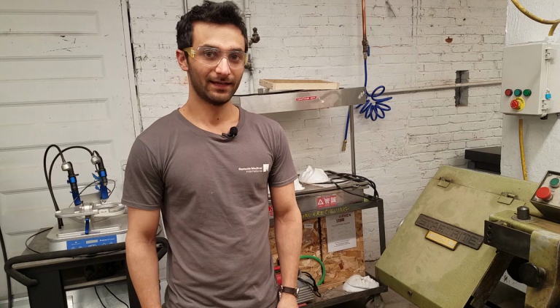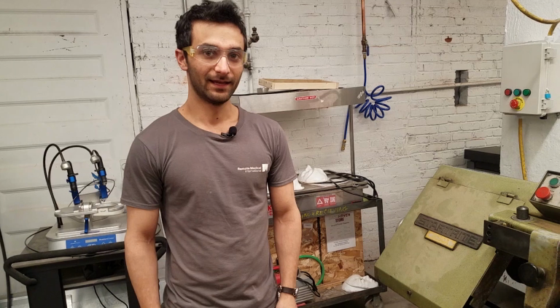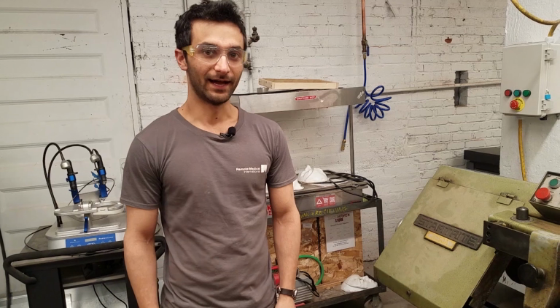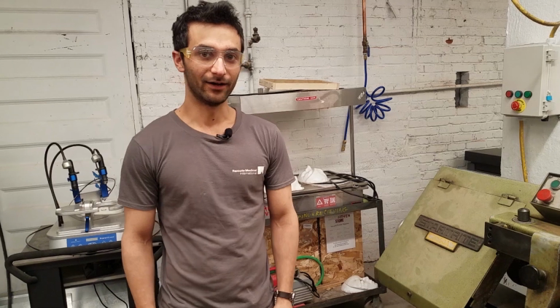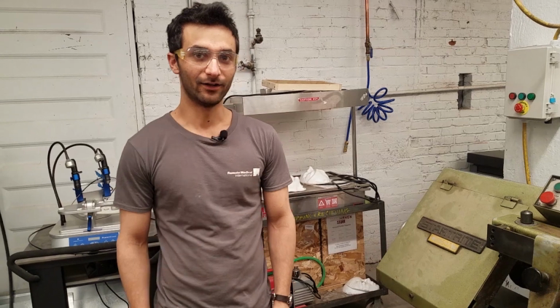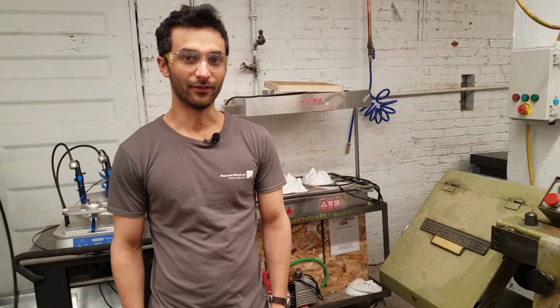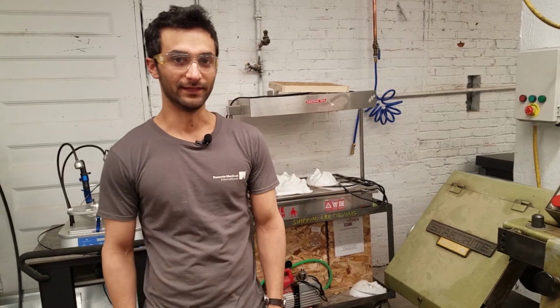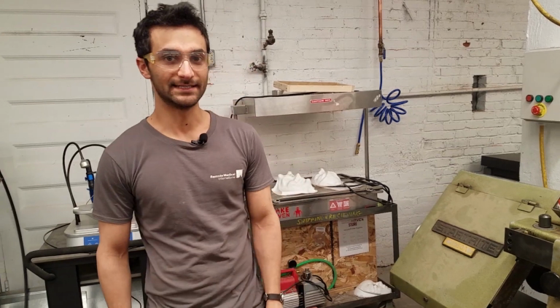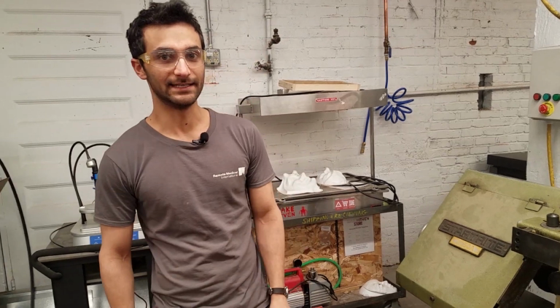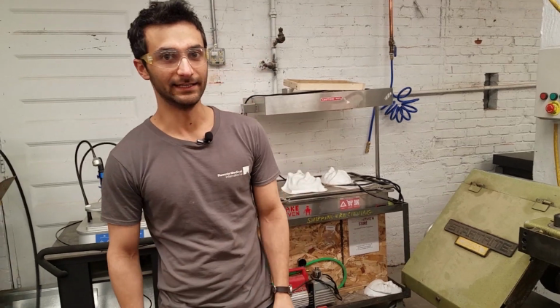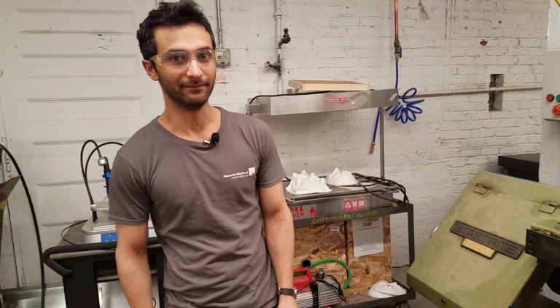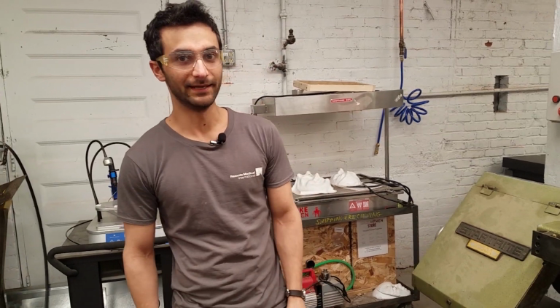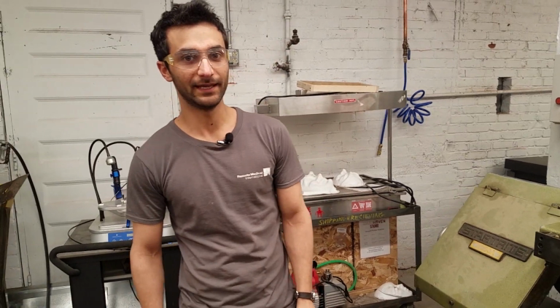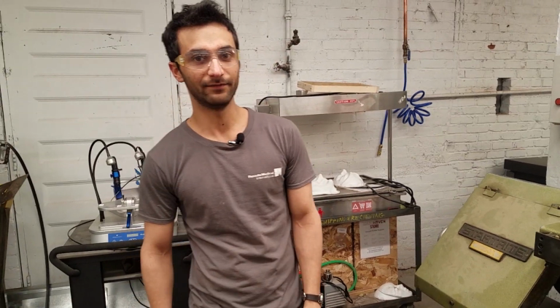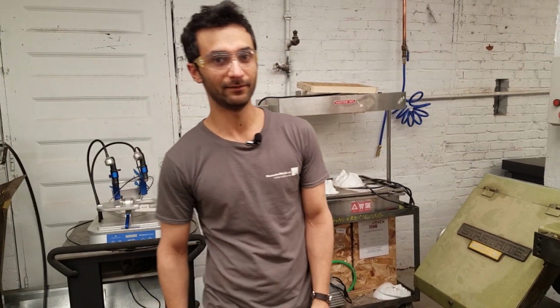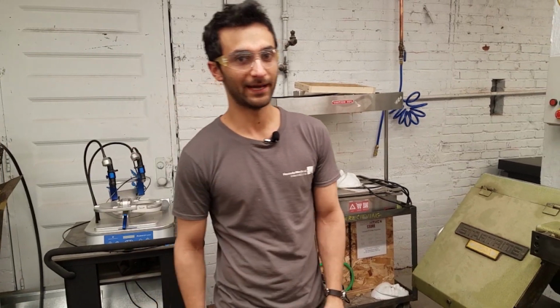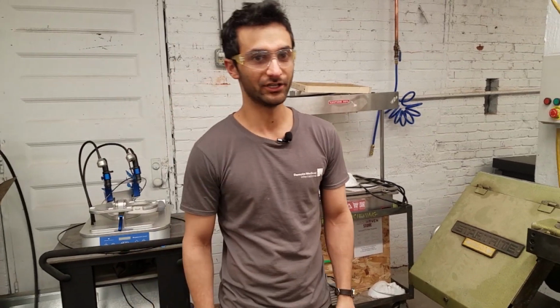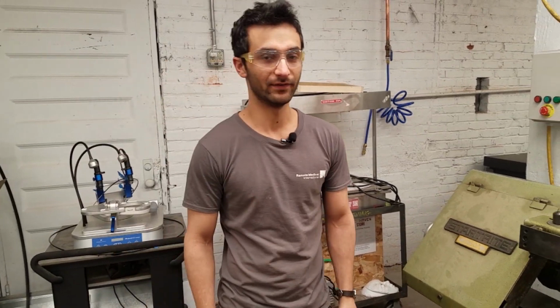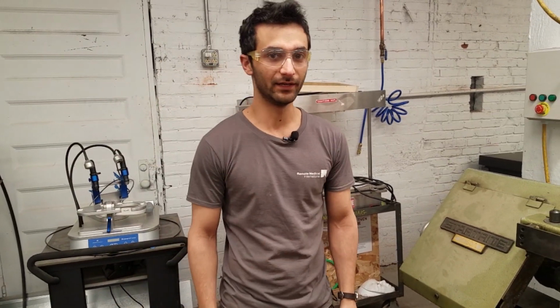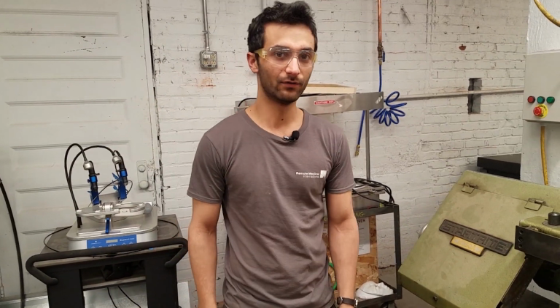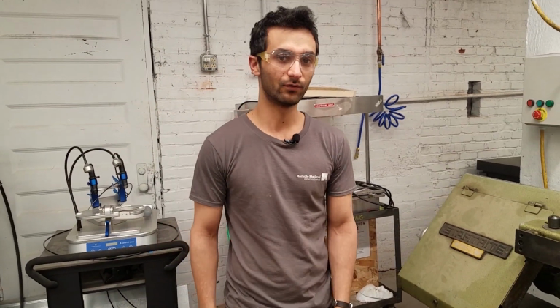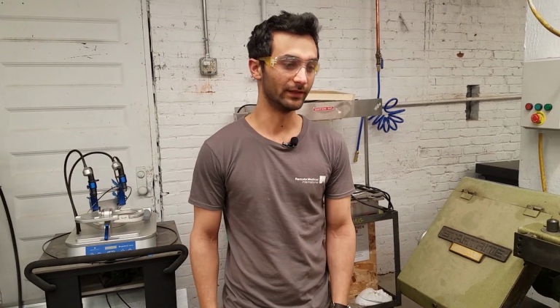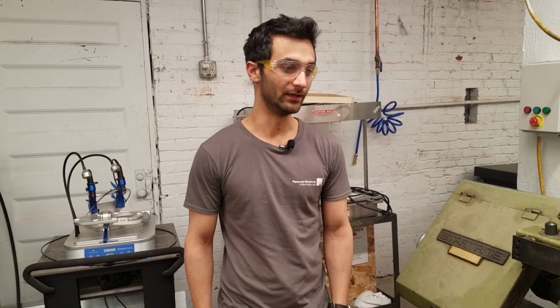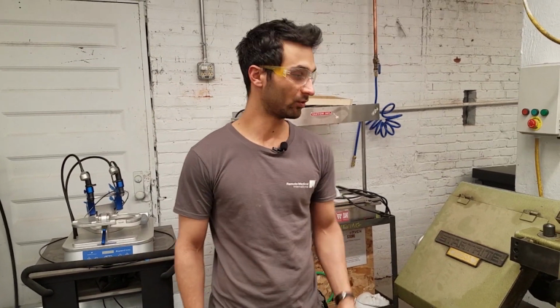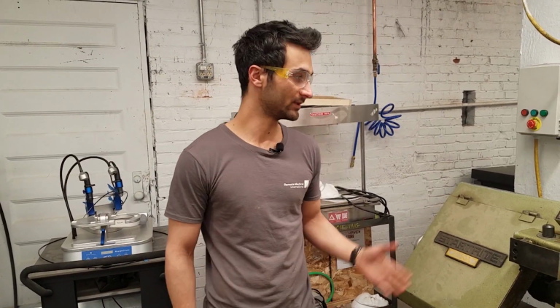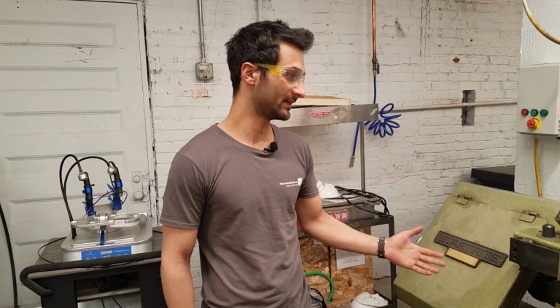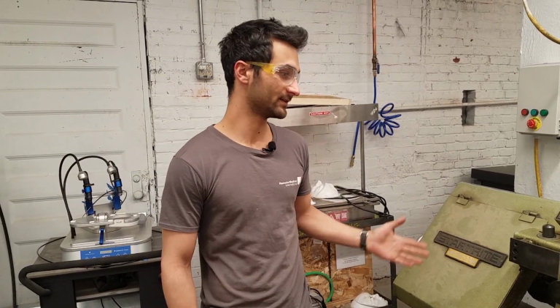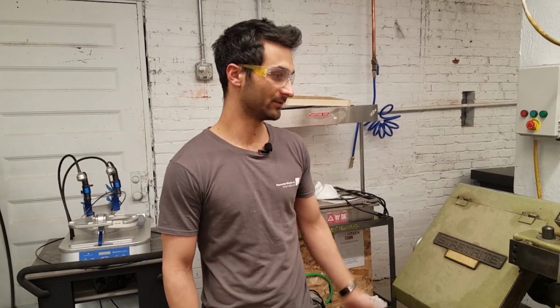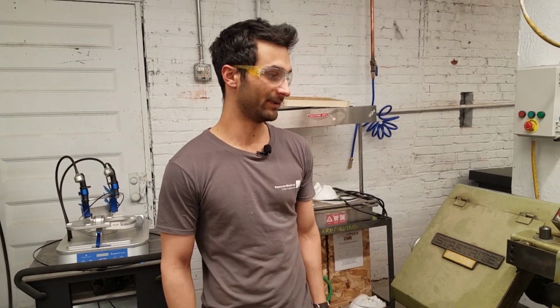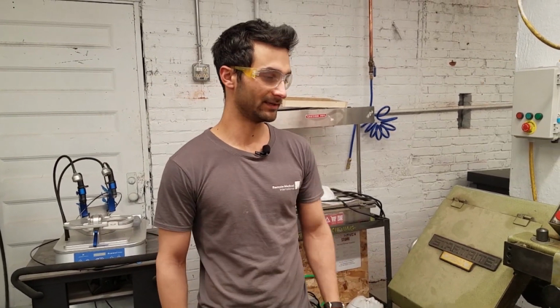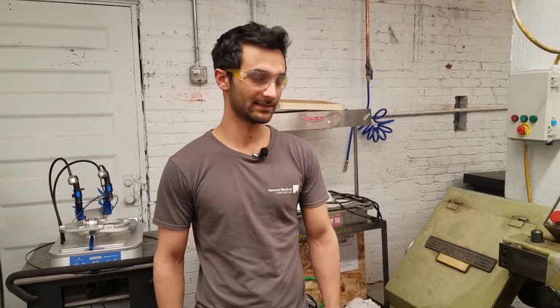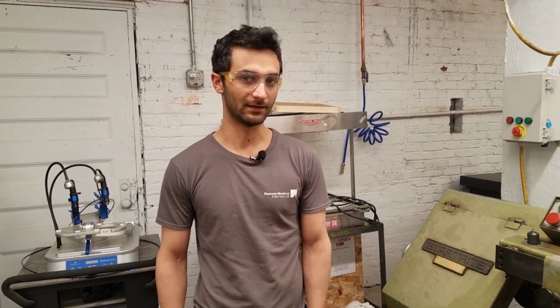Hi y'all, this is the May Cave-In badging video for the horizontal bandsaw.